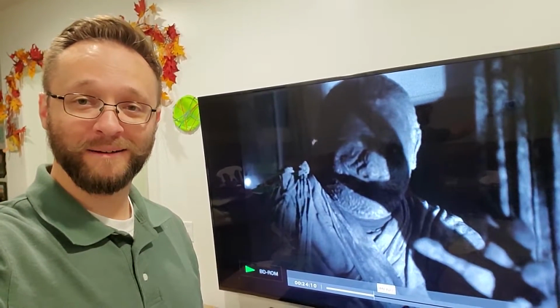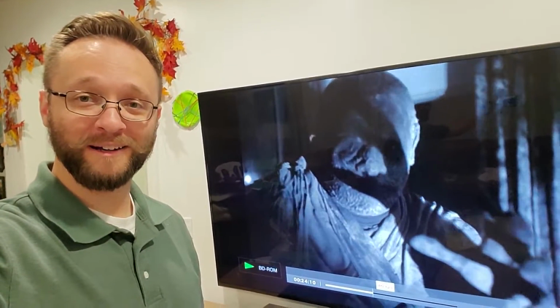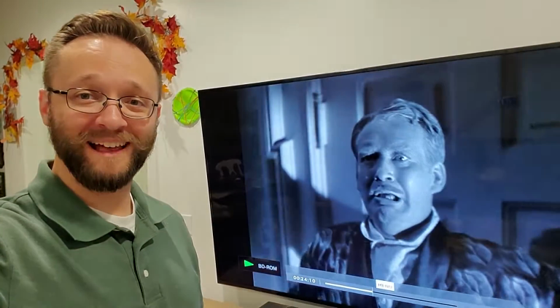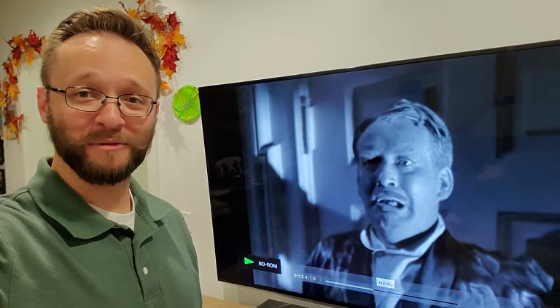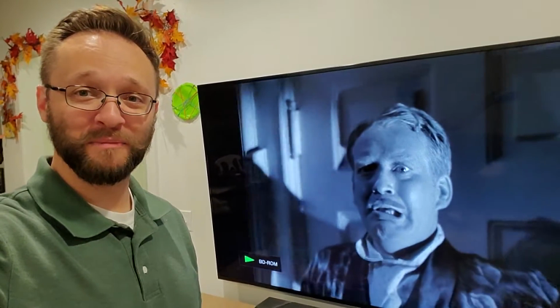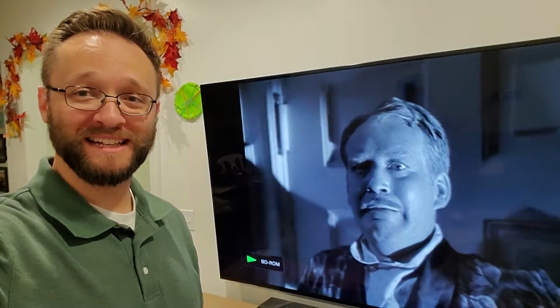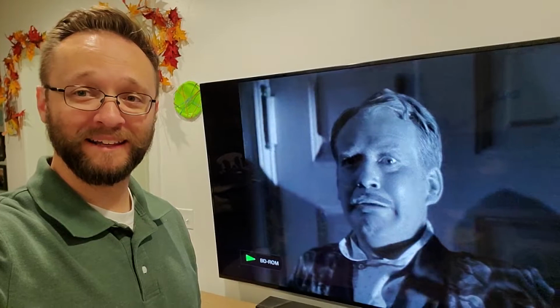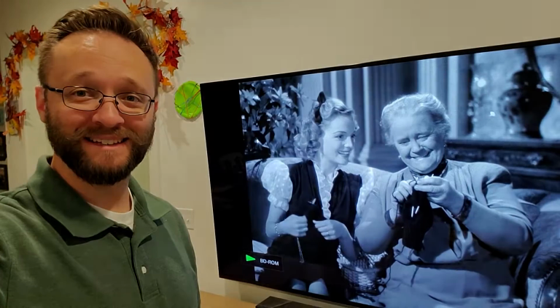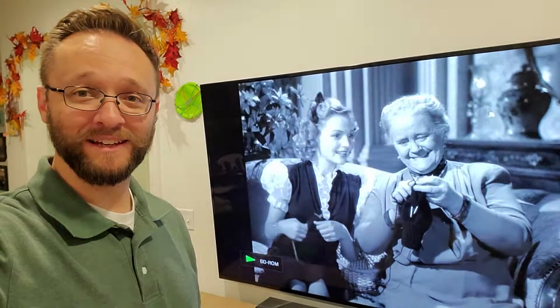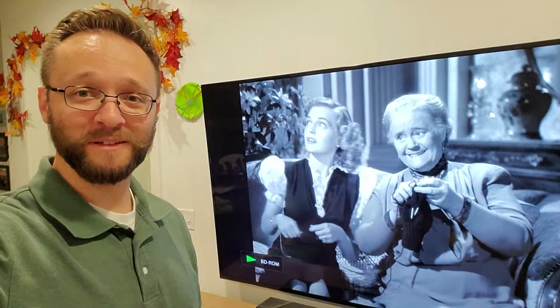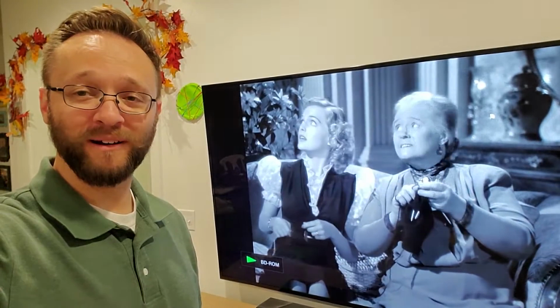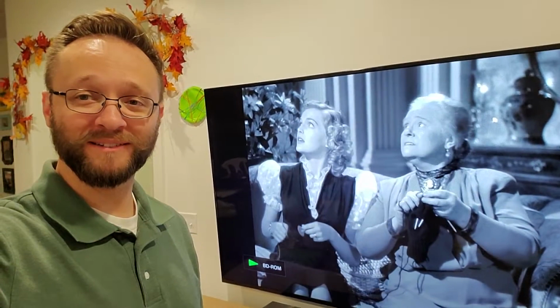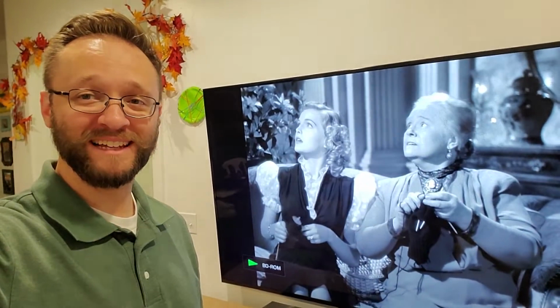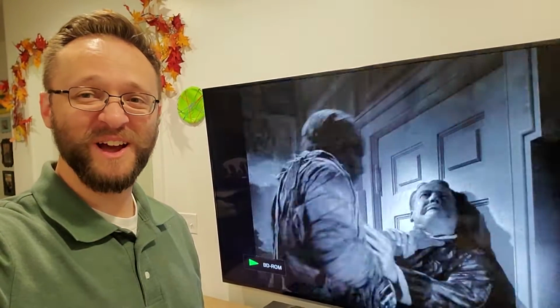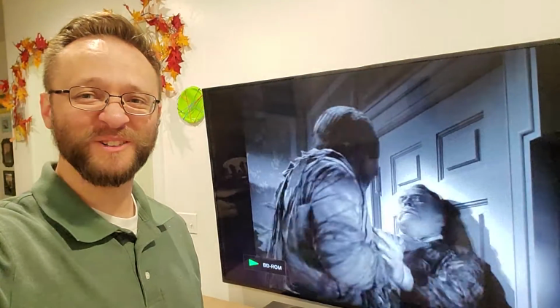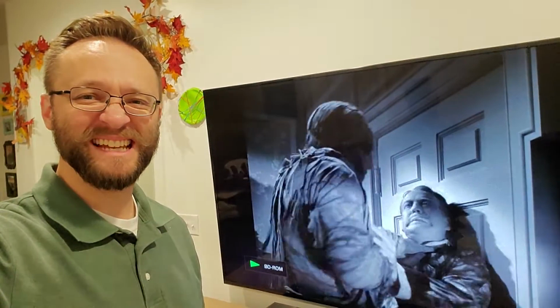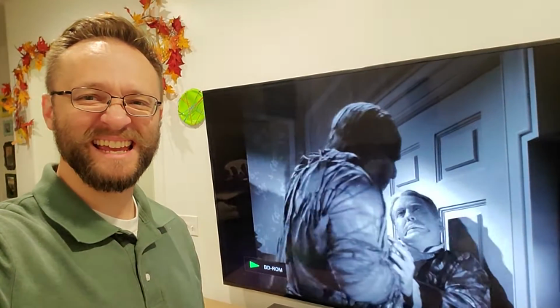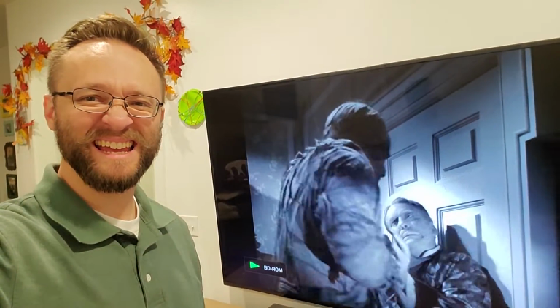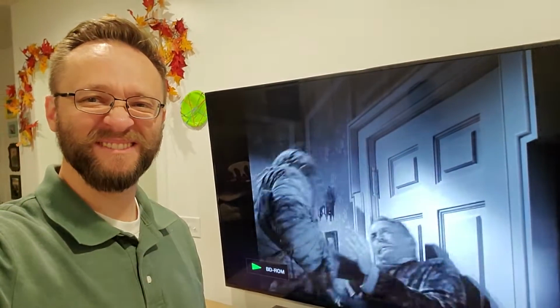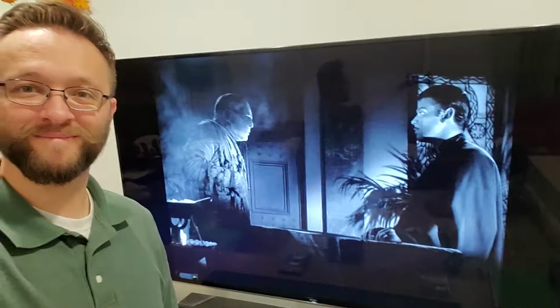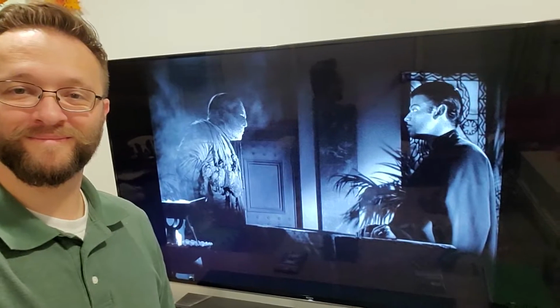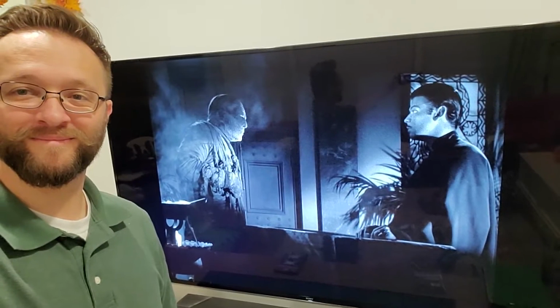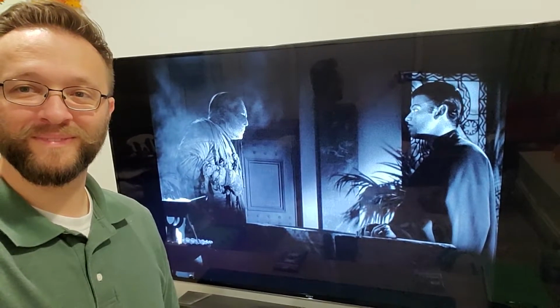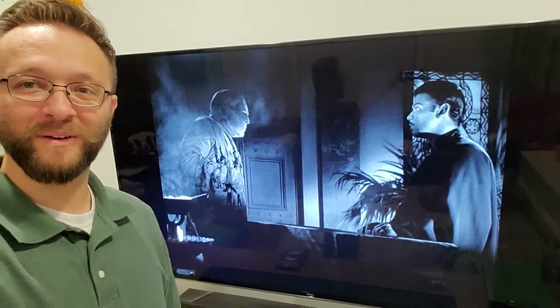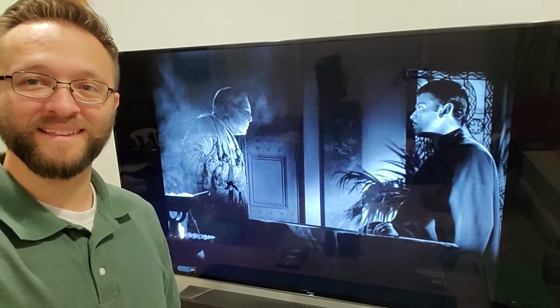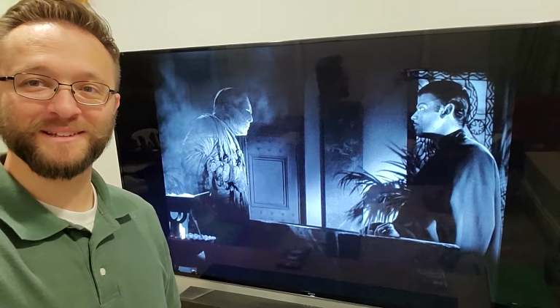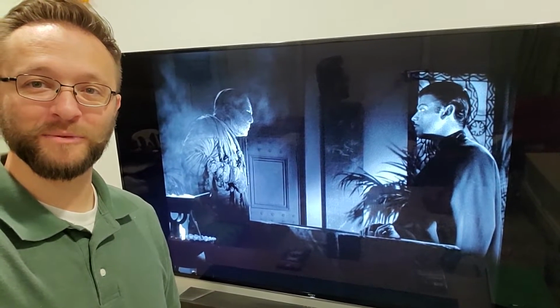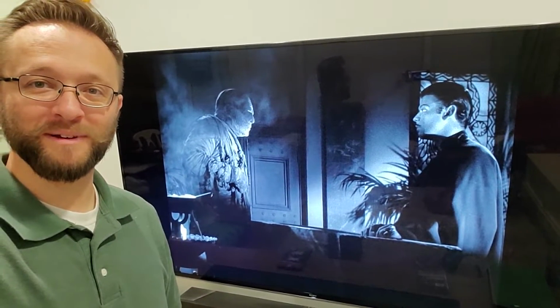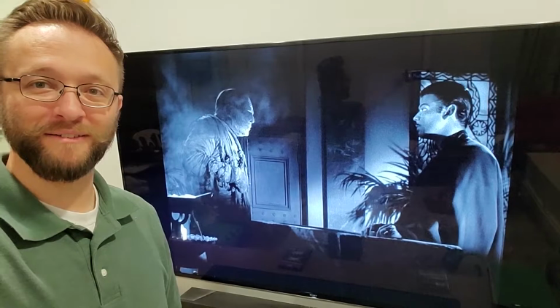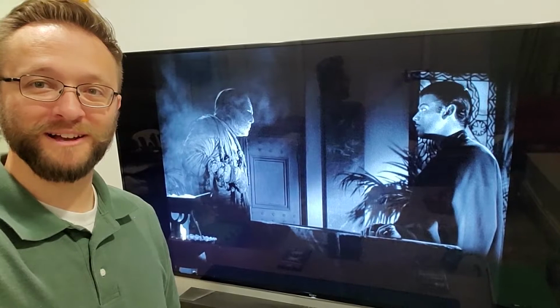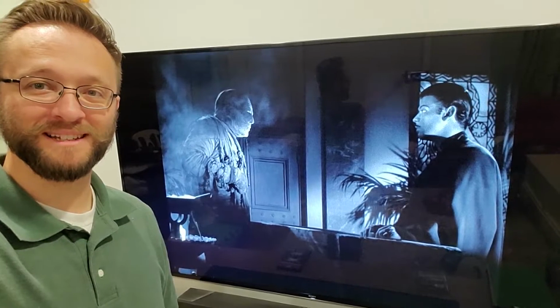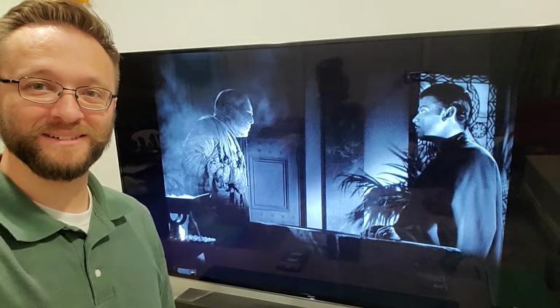I was pretty much yelling at the TV during this part — I was like, 'No, Steve!'